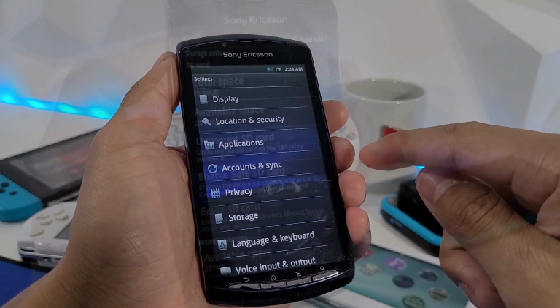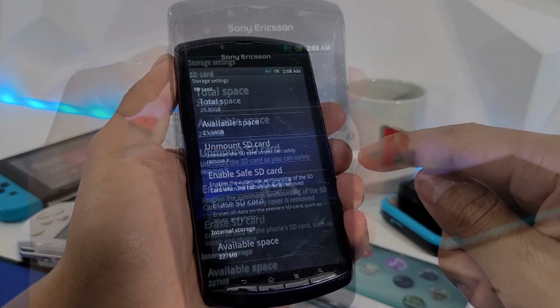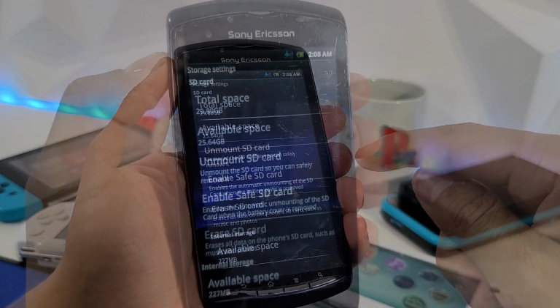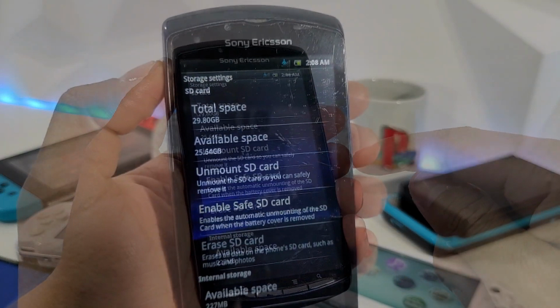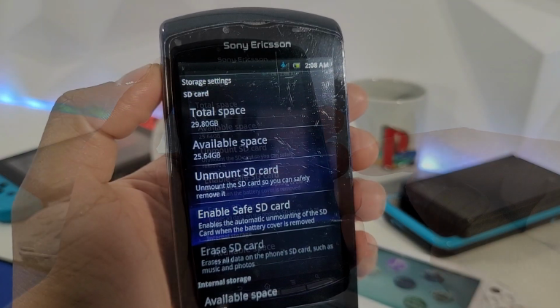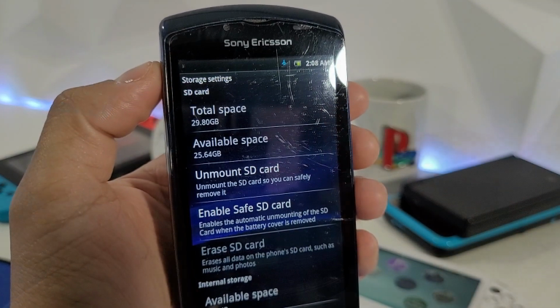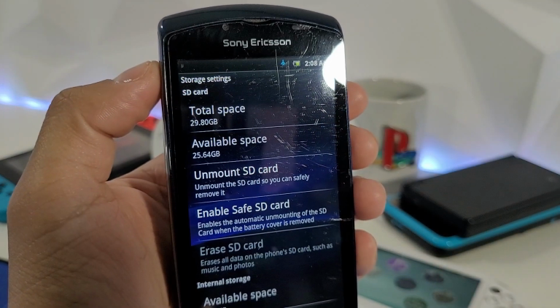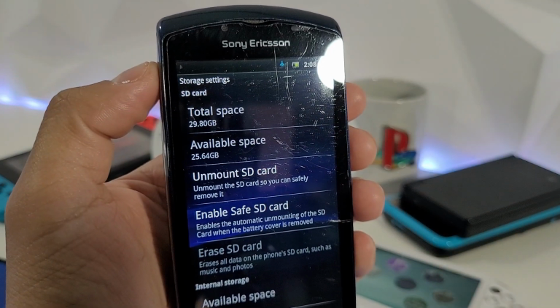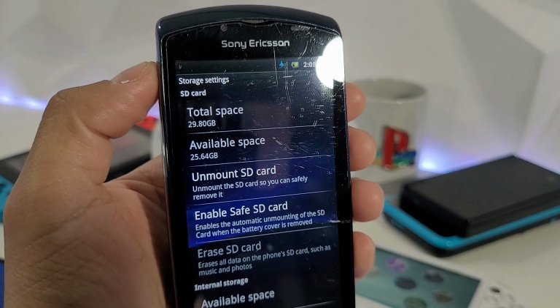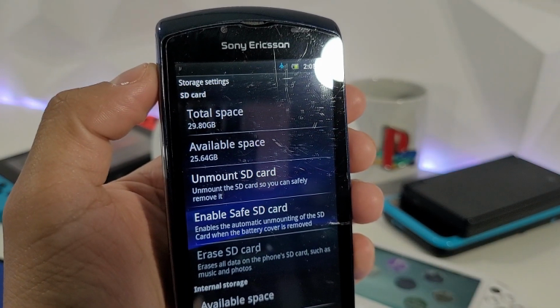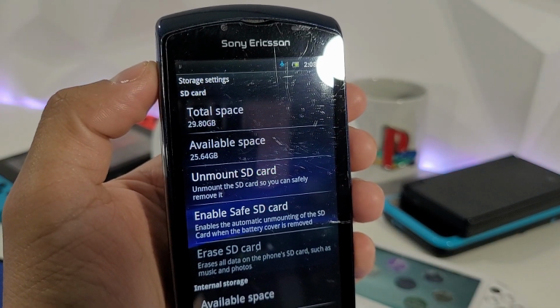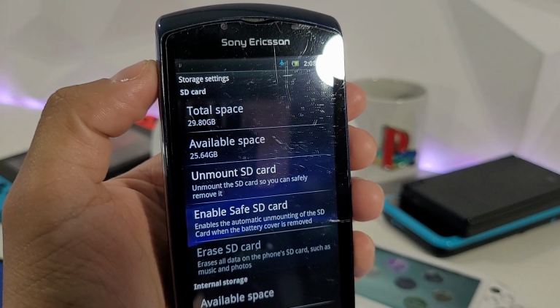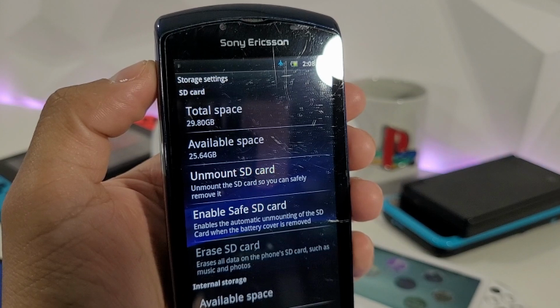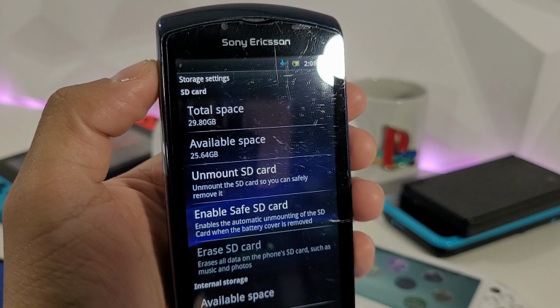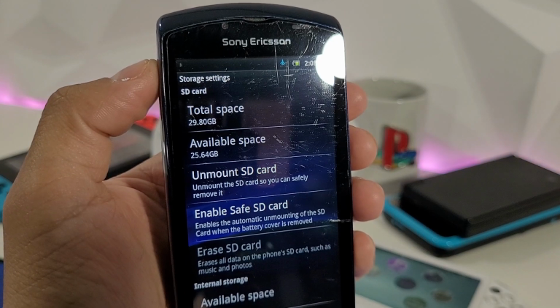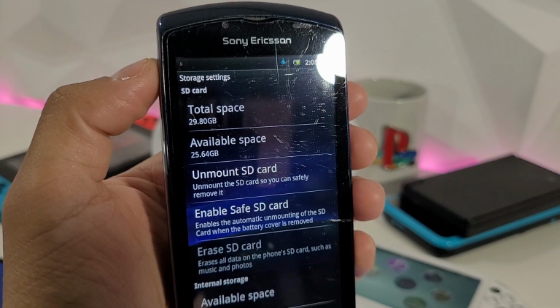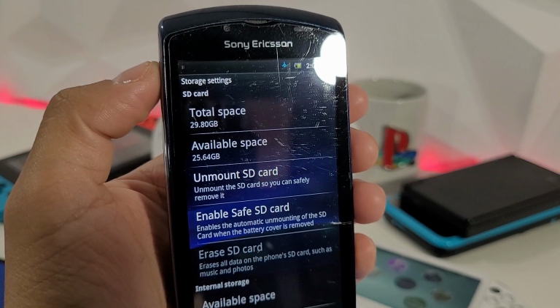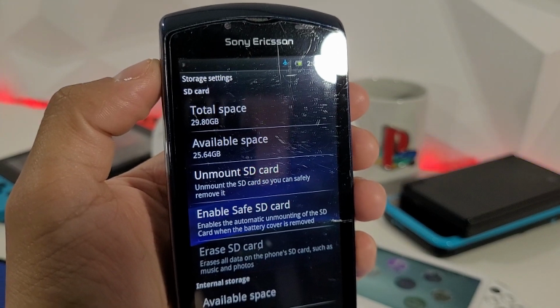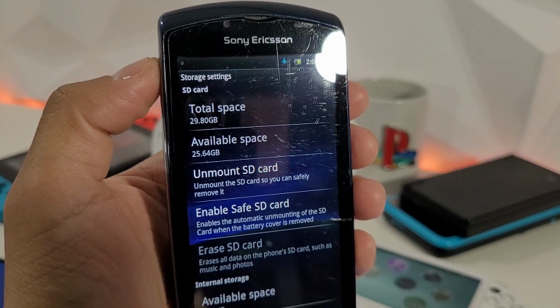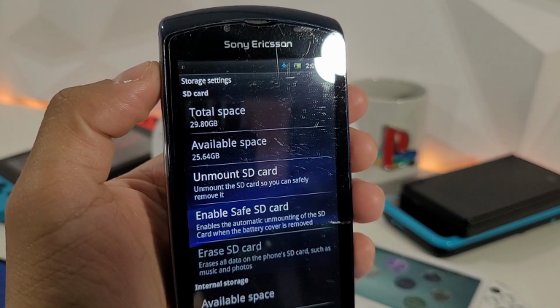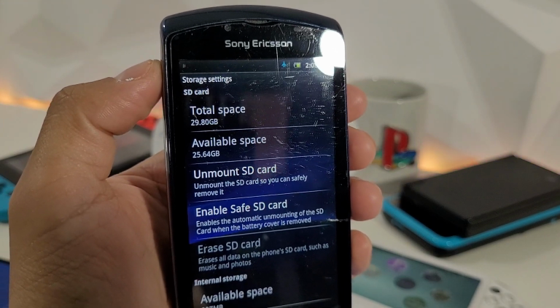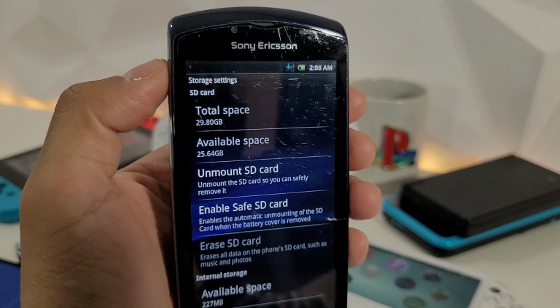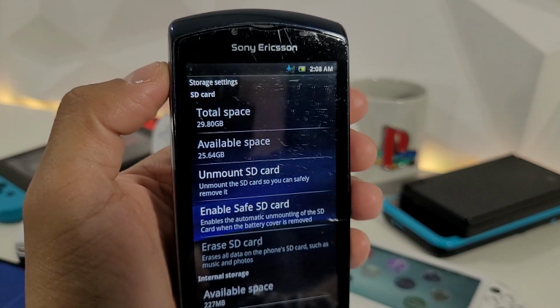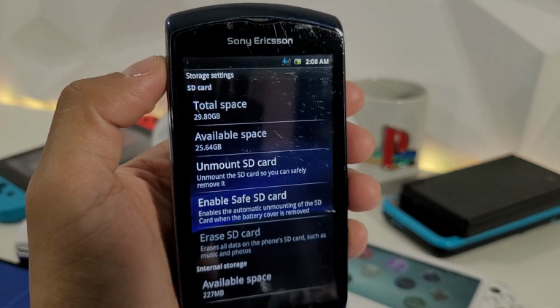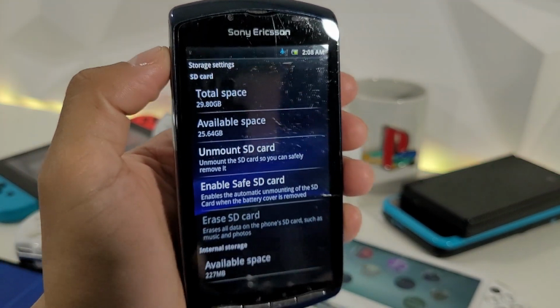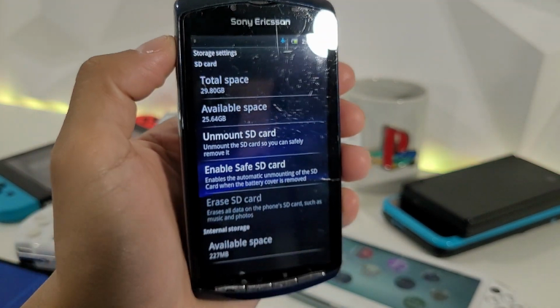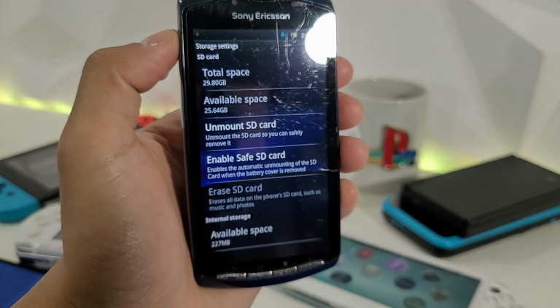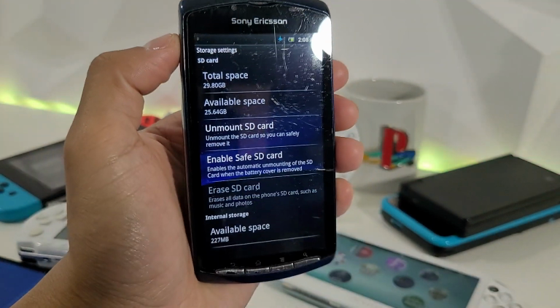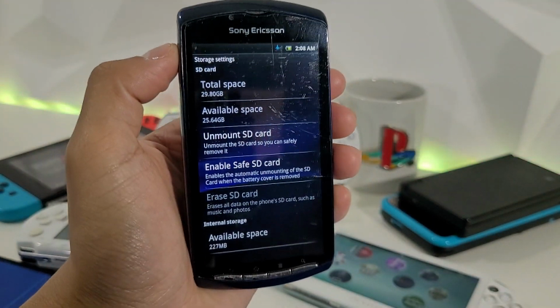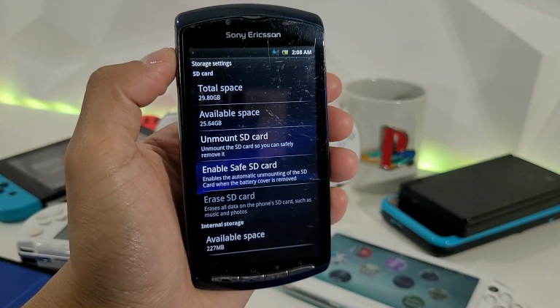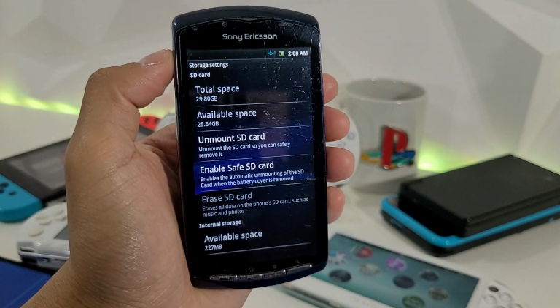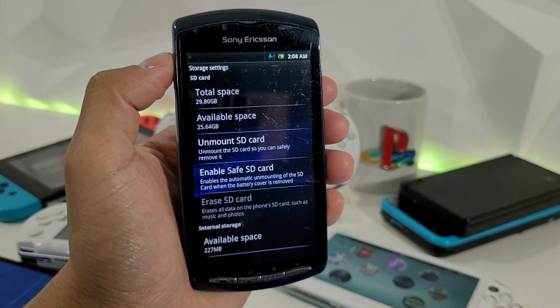Let's go back and check out the settings. Under storage, it's currently showing 29.80 gigabytes — that is the 32 gigabyte card currently installed.